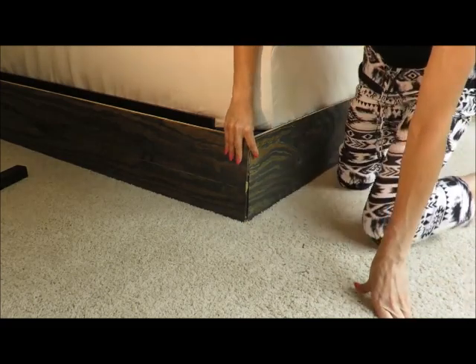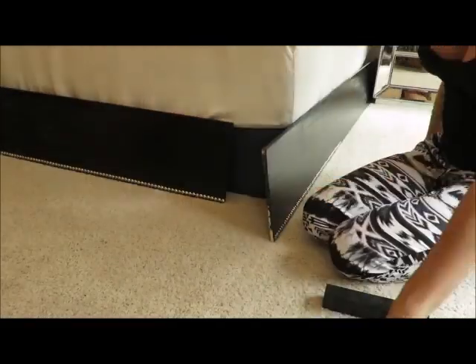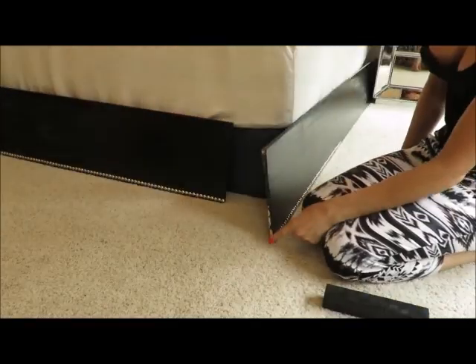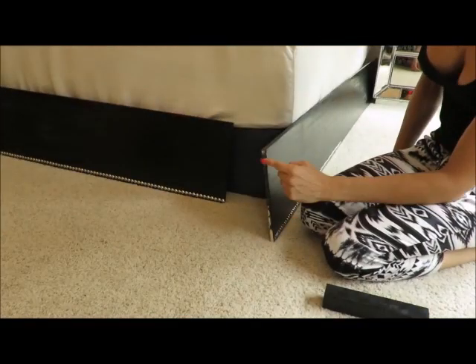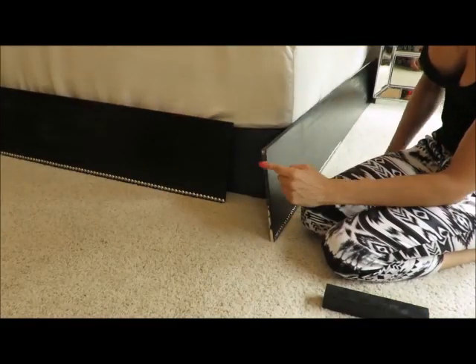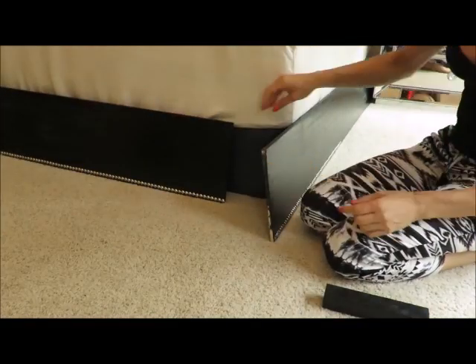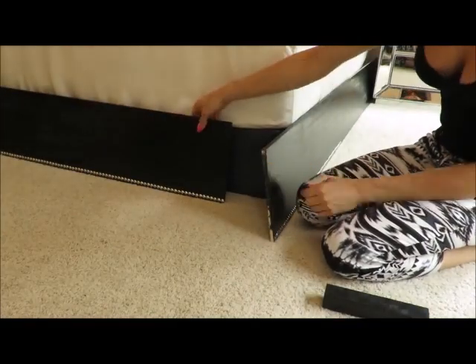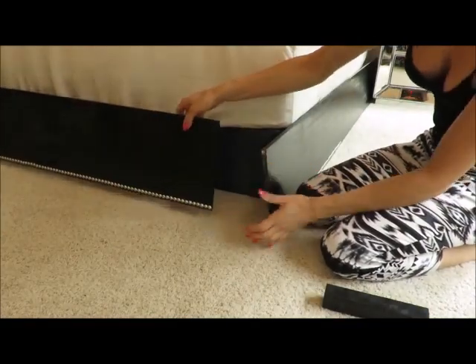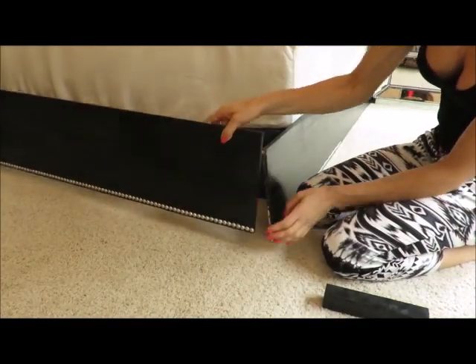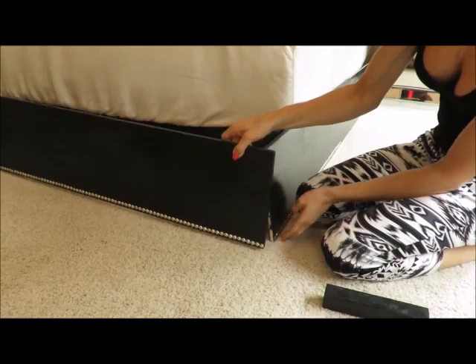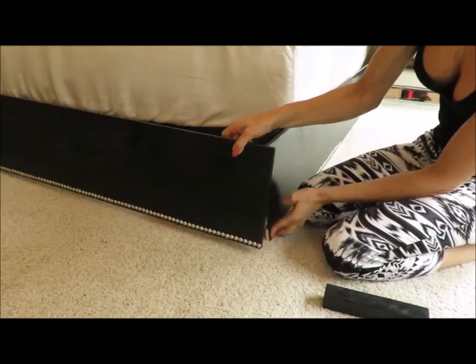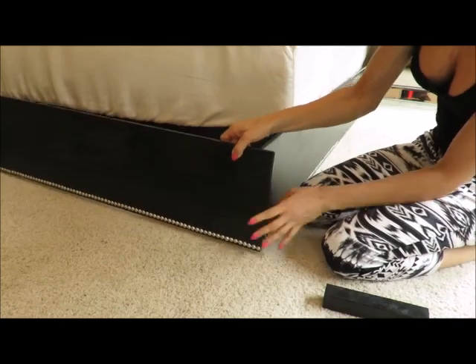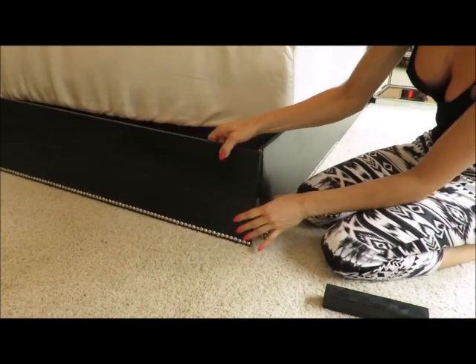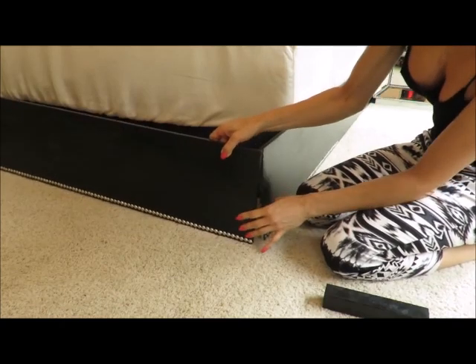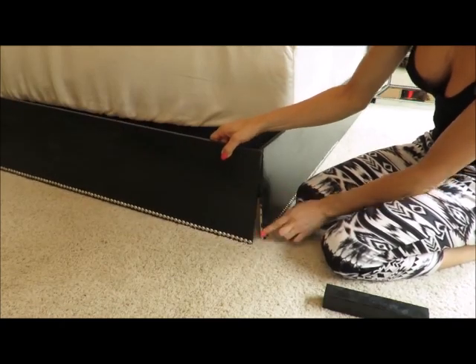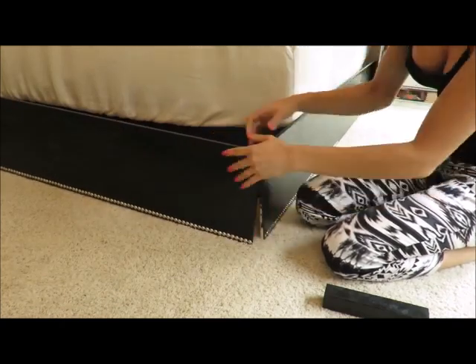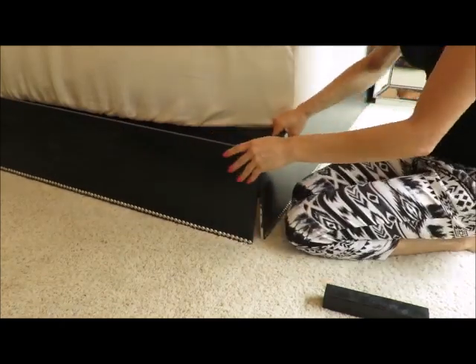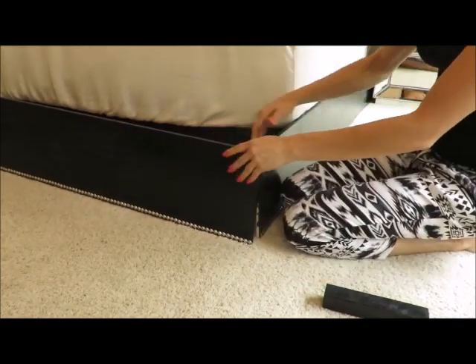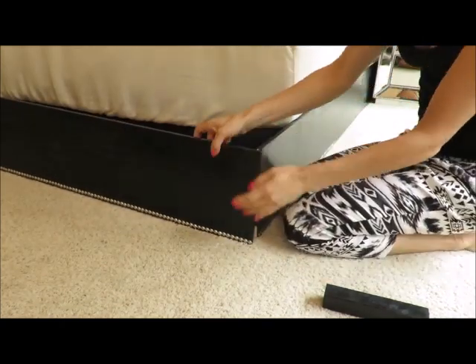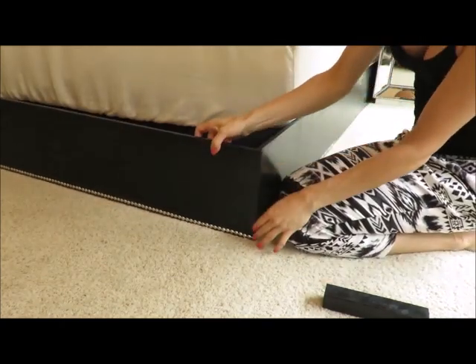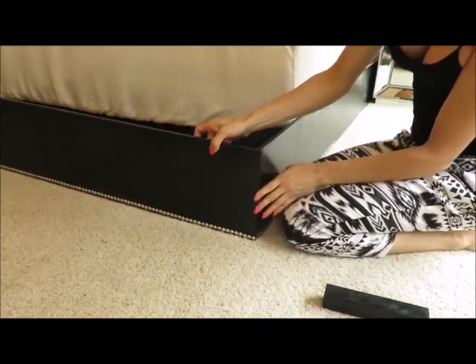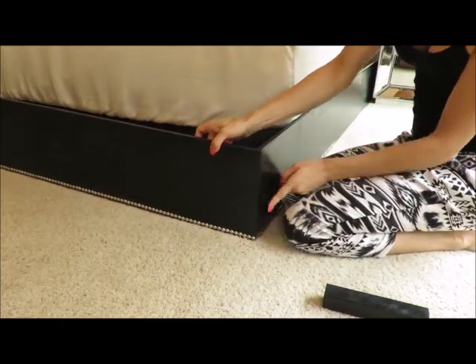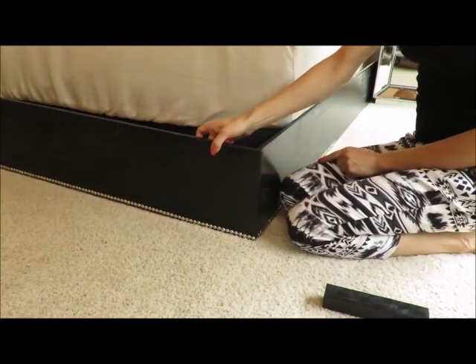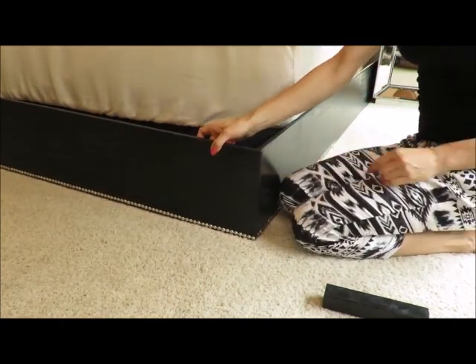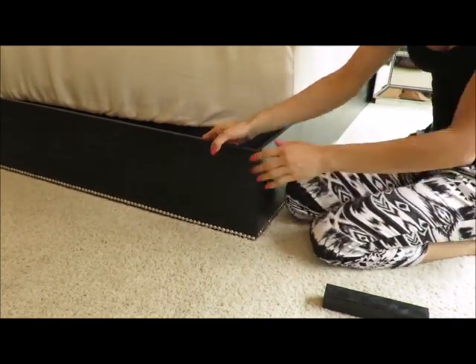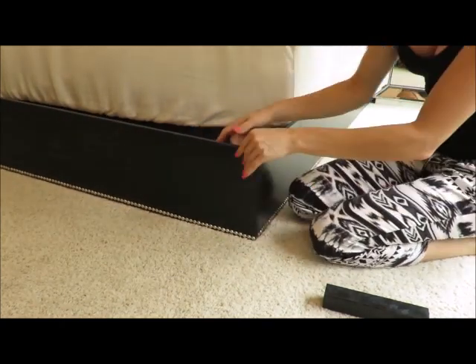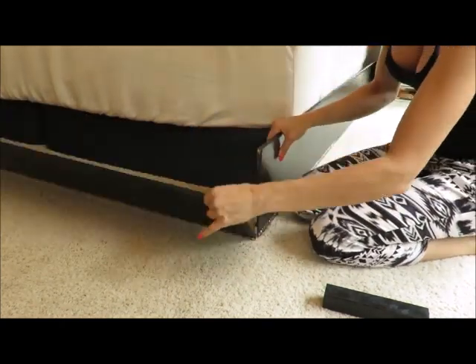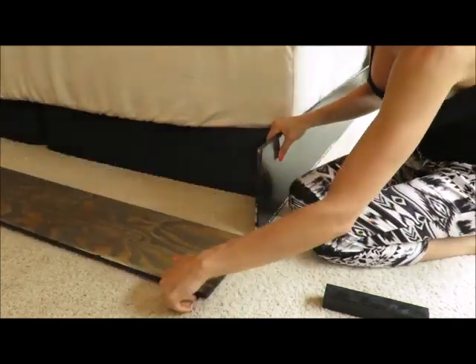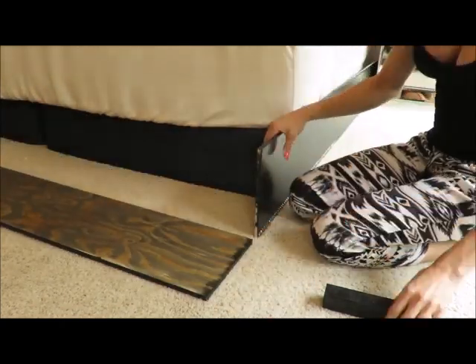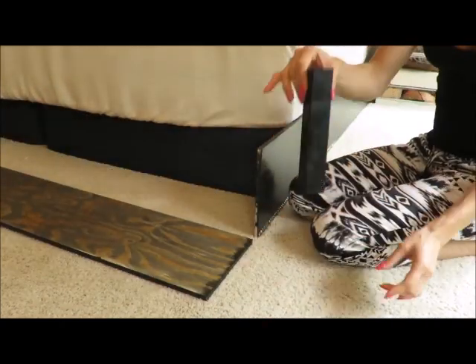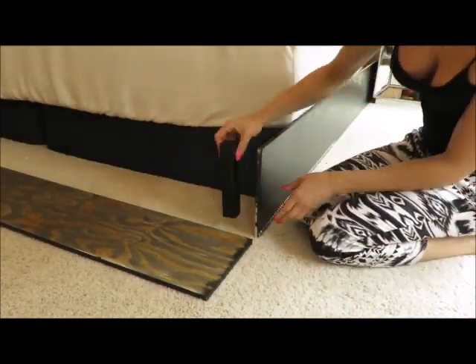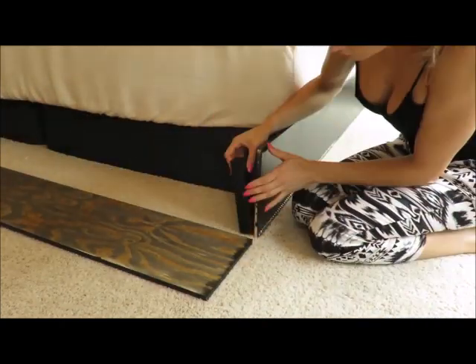Moving on to our design — as you can see, I am putting the front panel in front of the side panels.